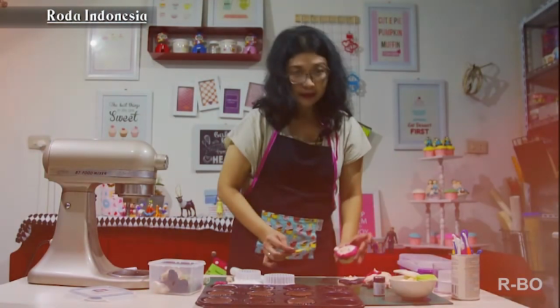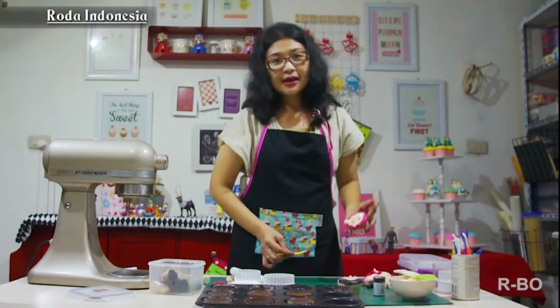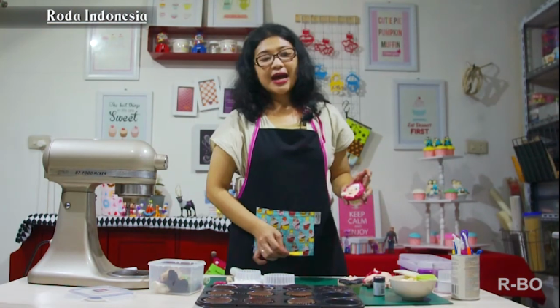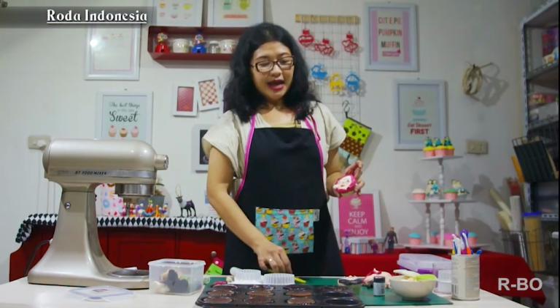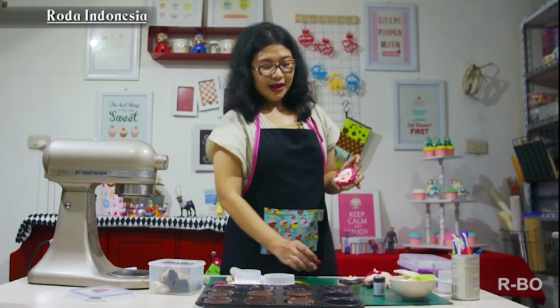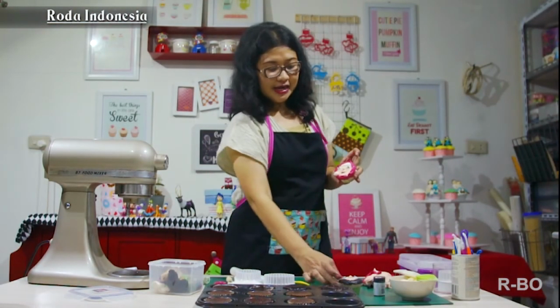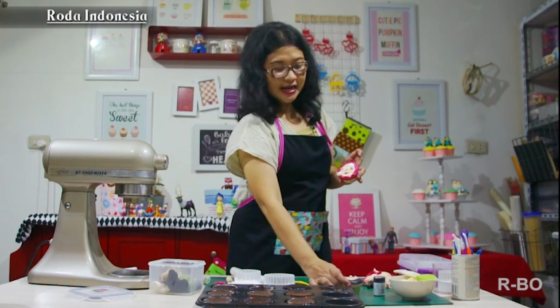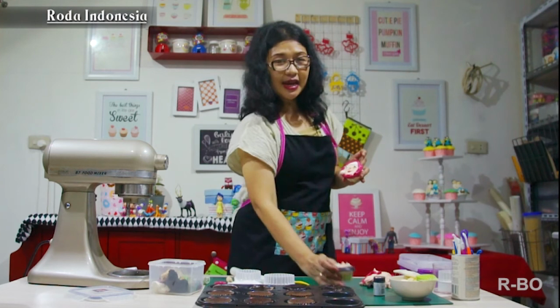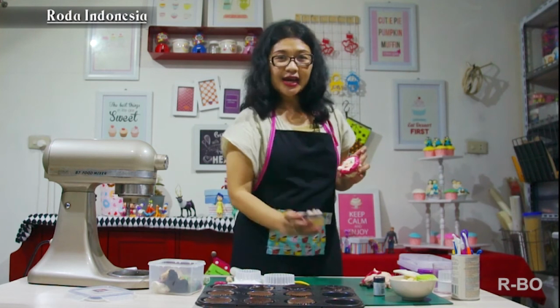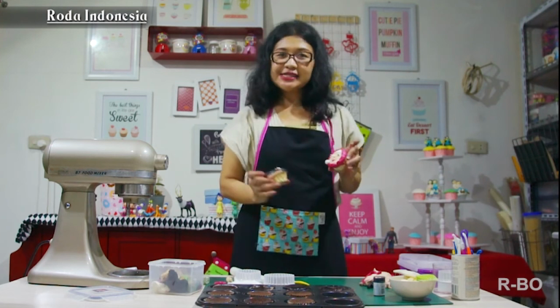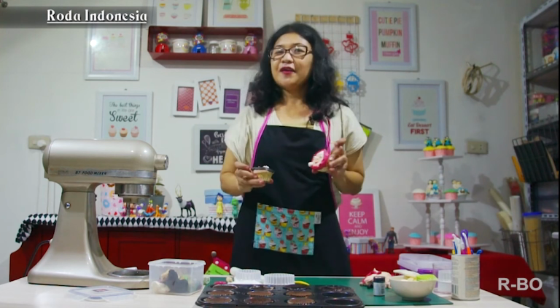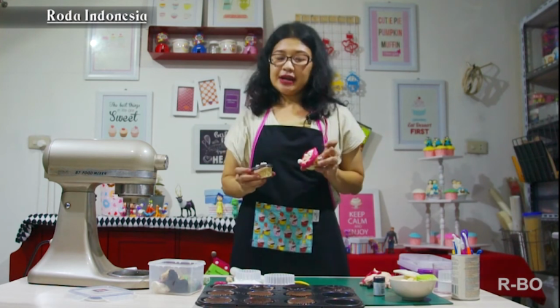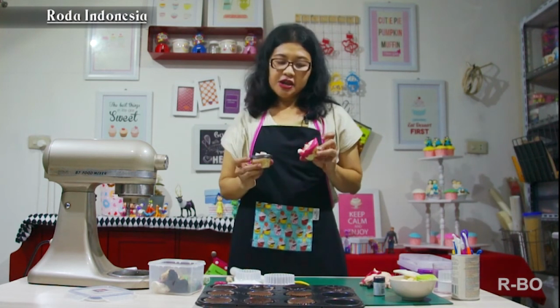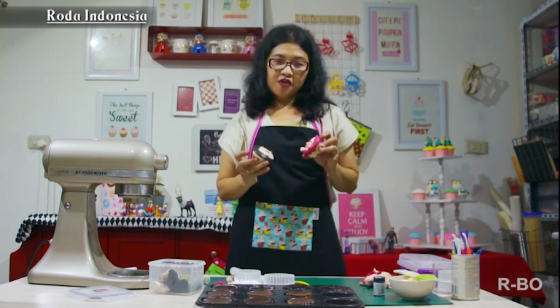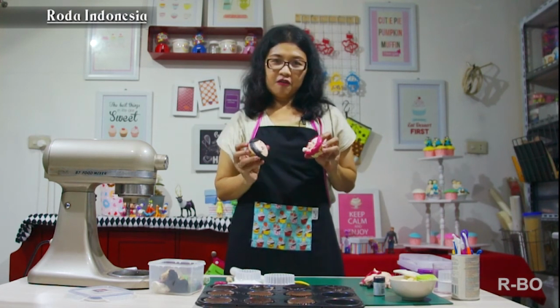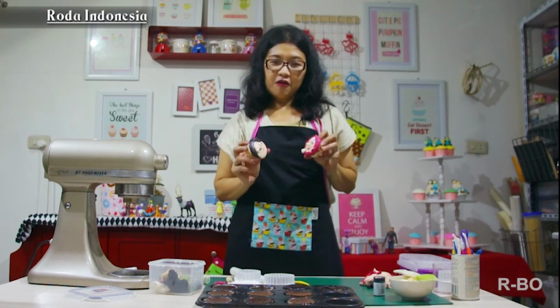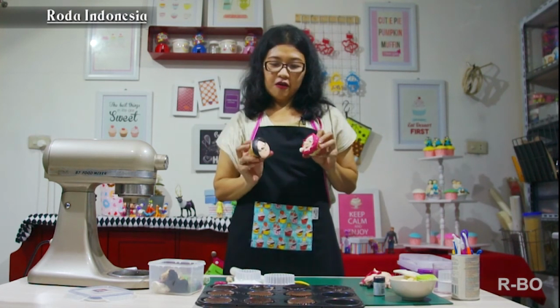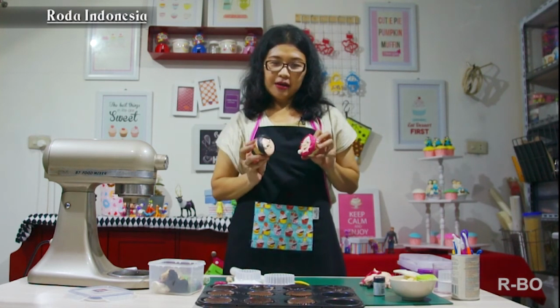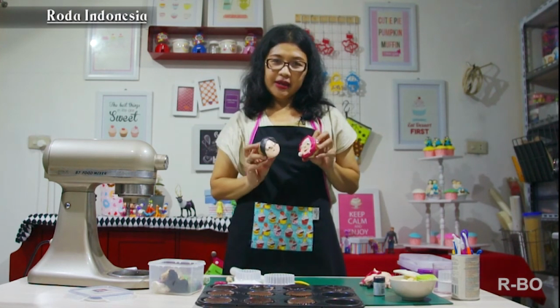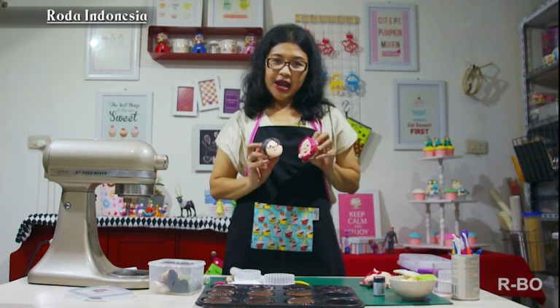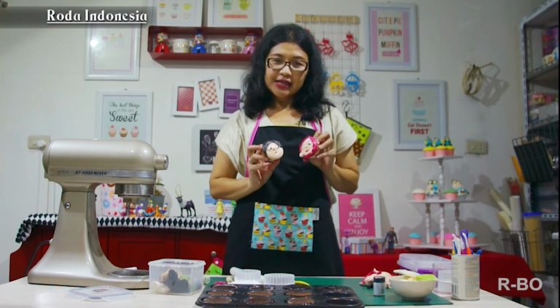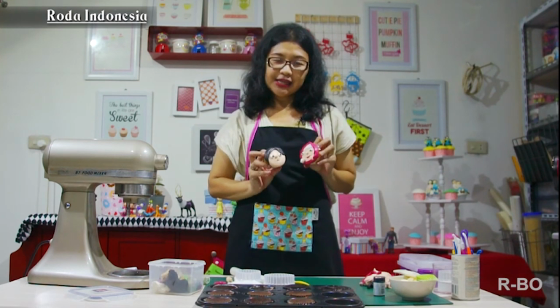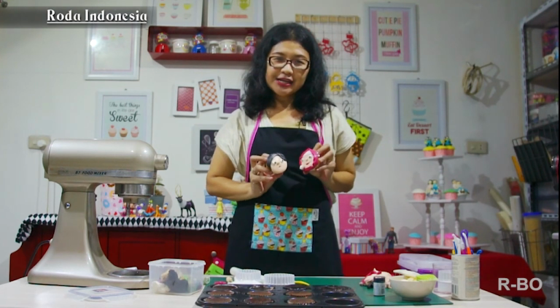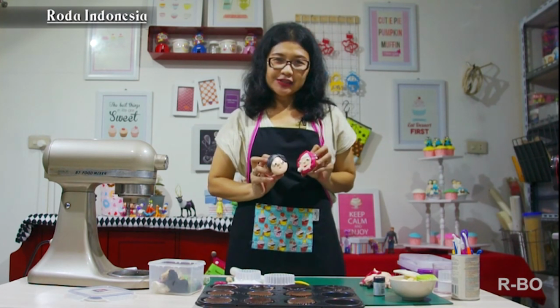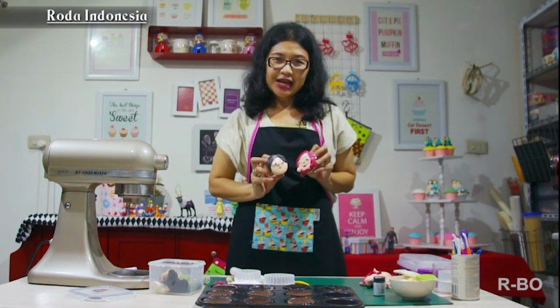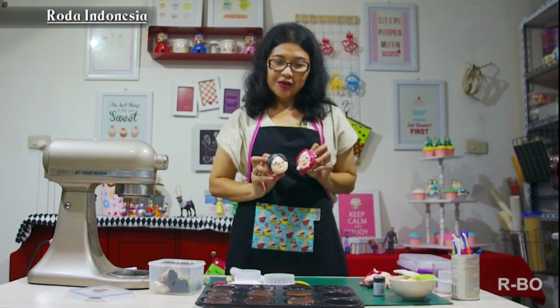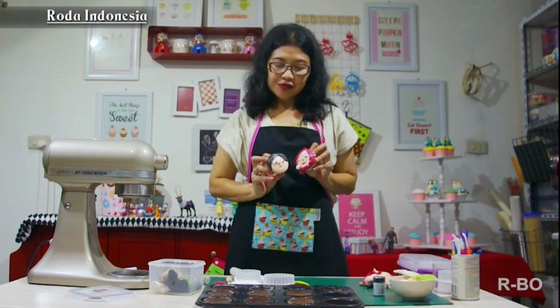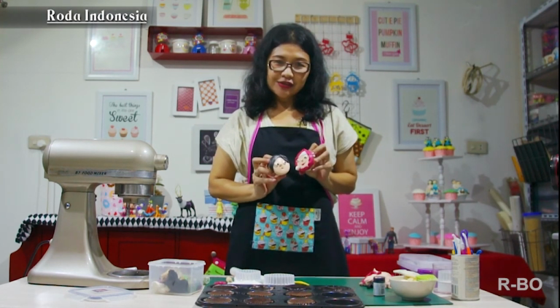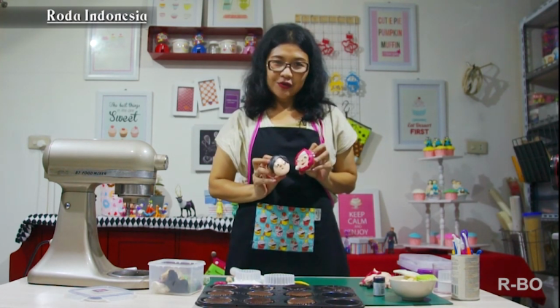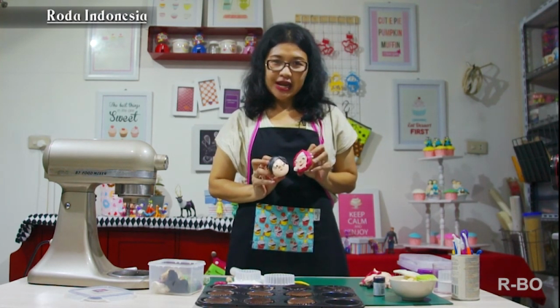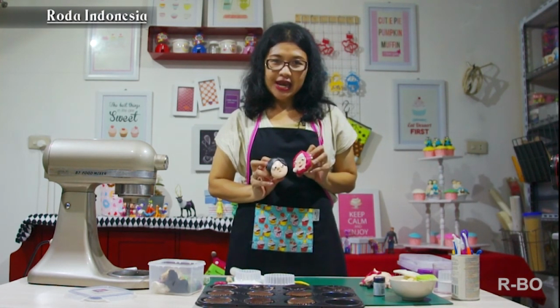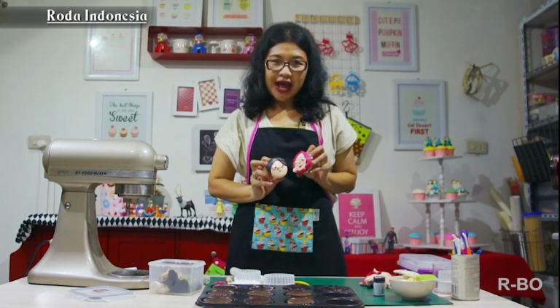Udah jadi deh cewek dan cowok cupcake. Nanti kita lanjutin lagi untuk satu keluarganya ya.